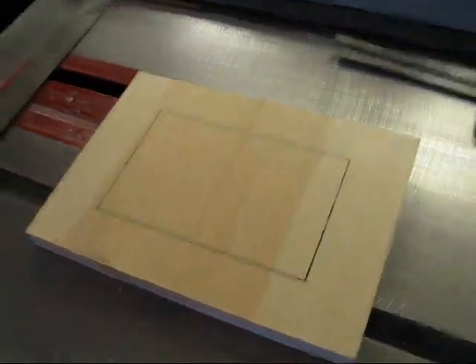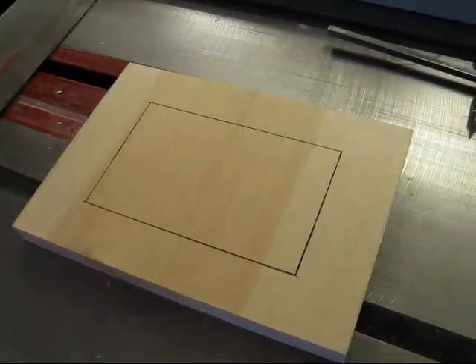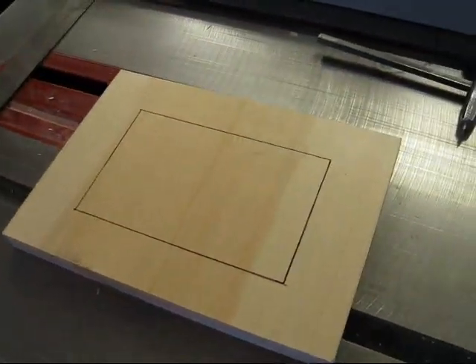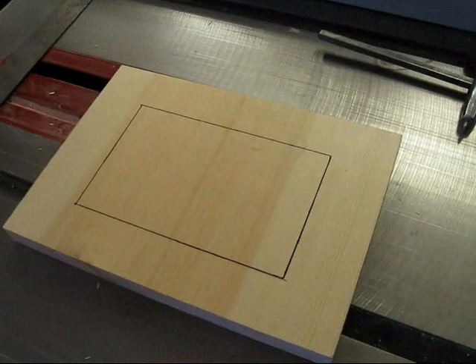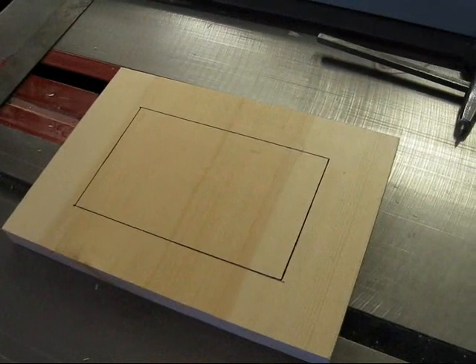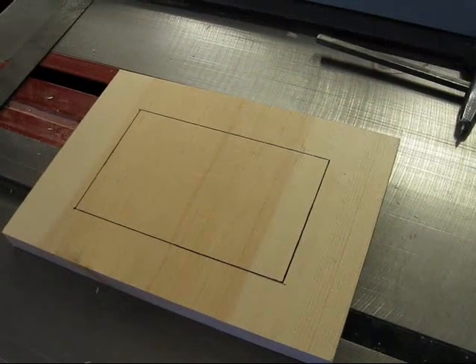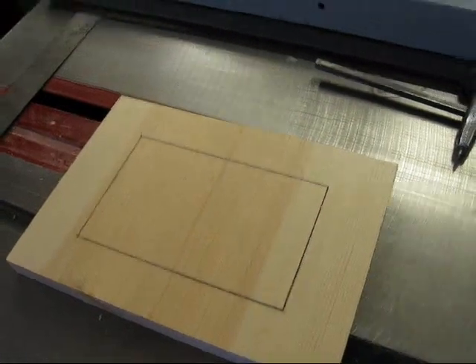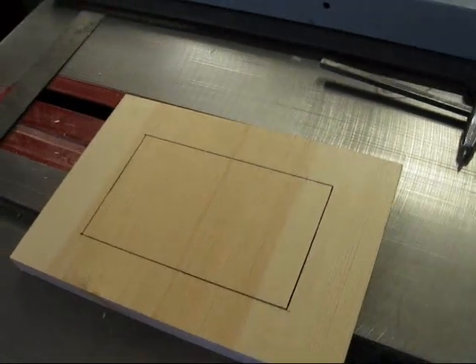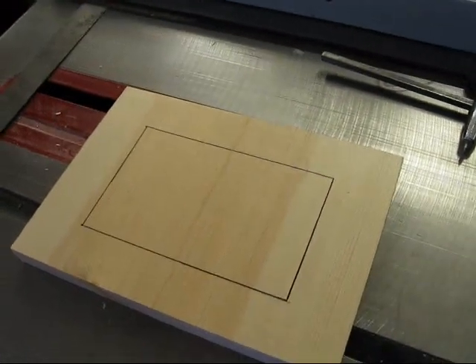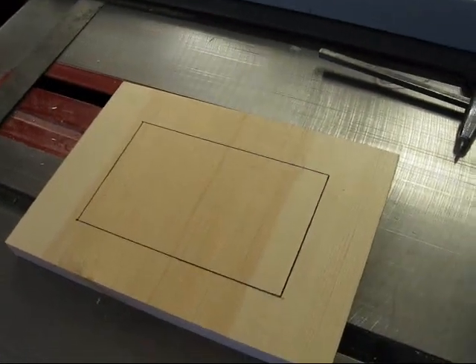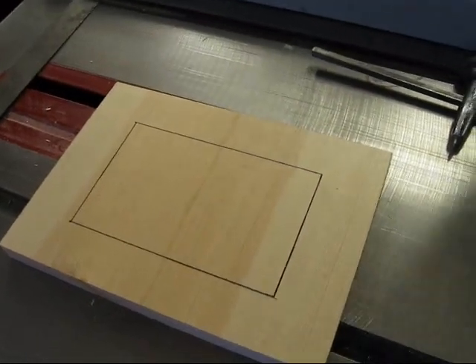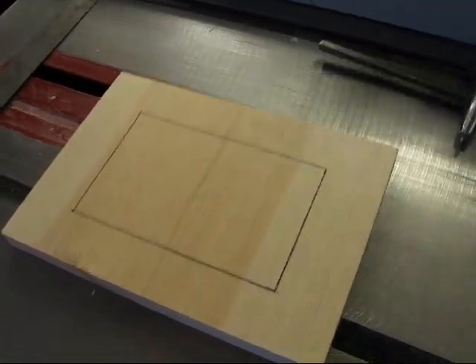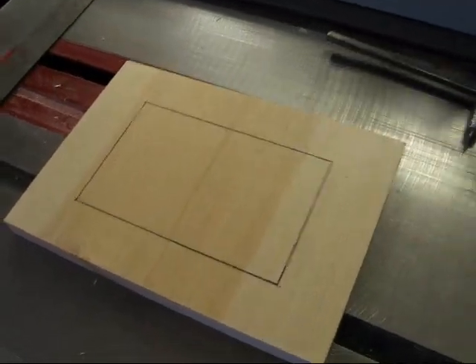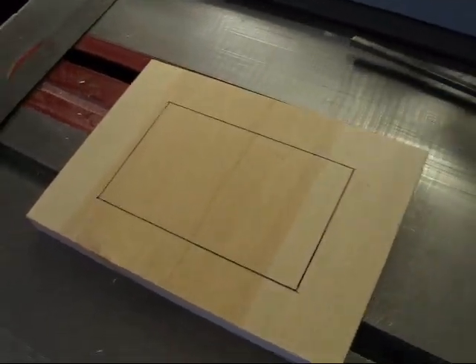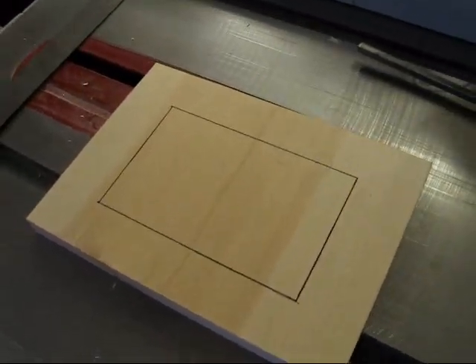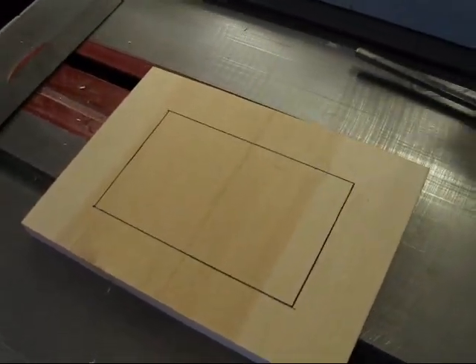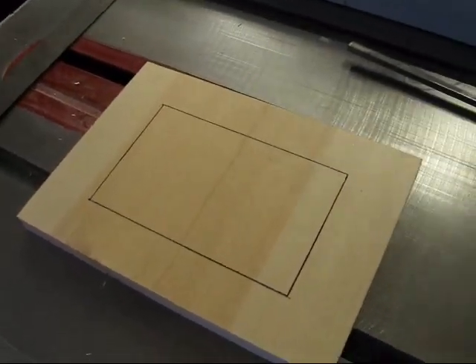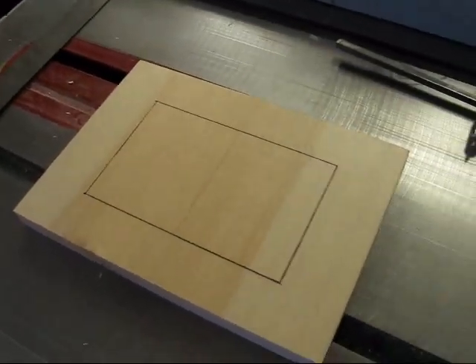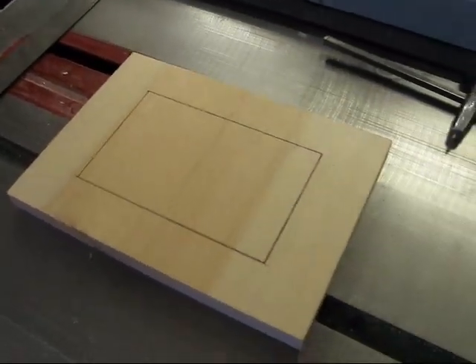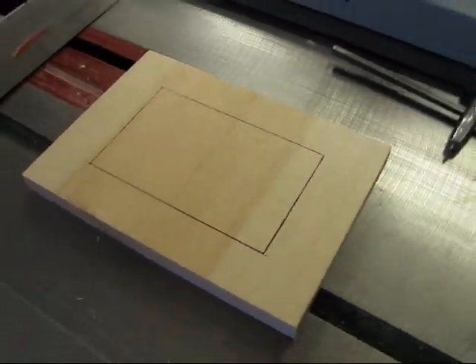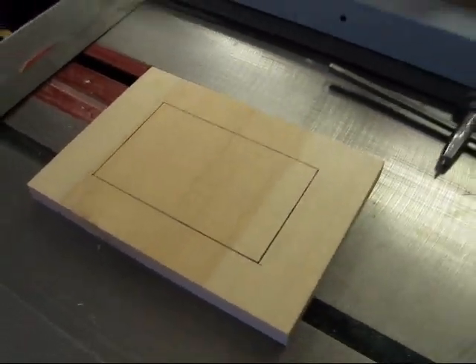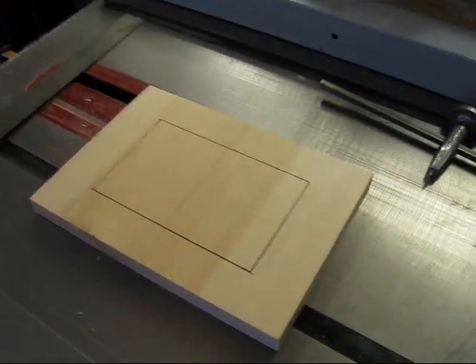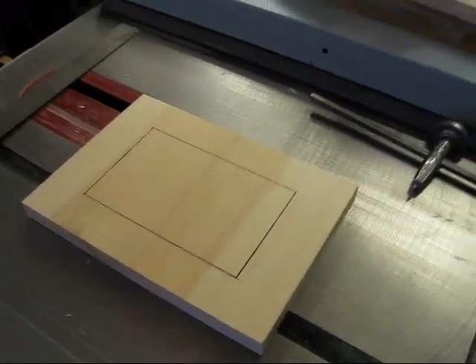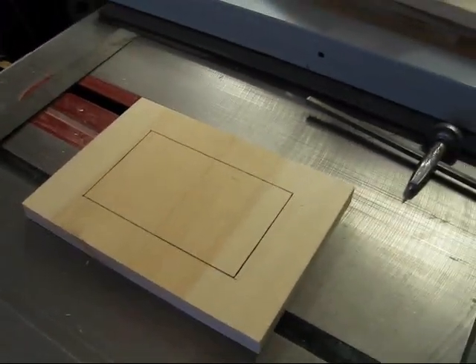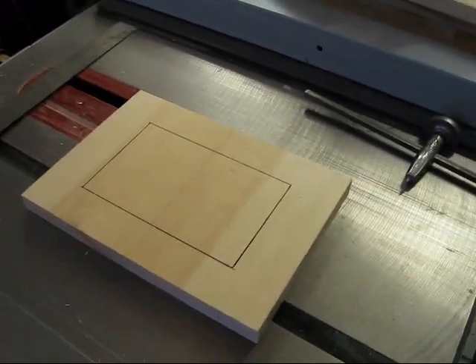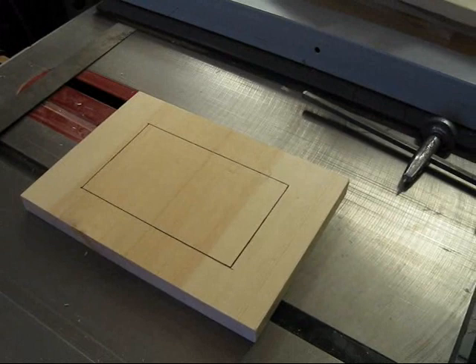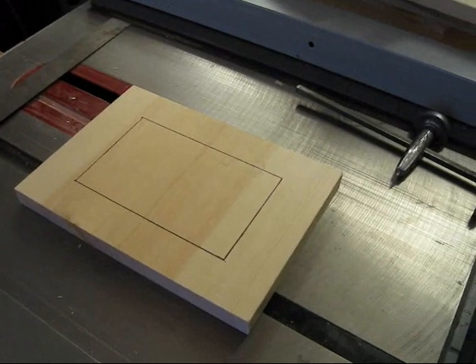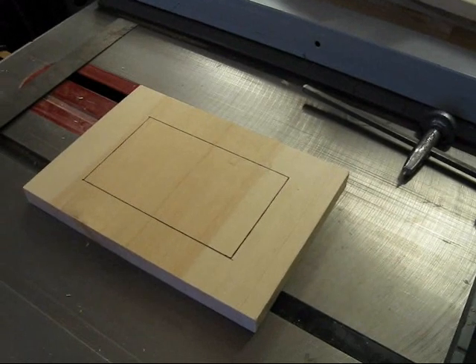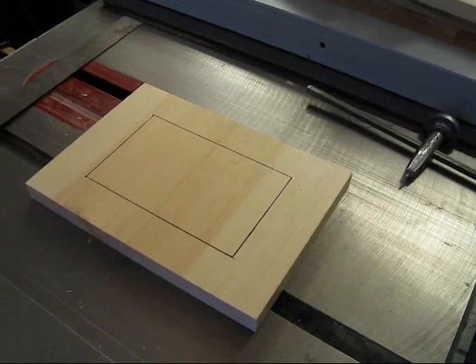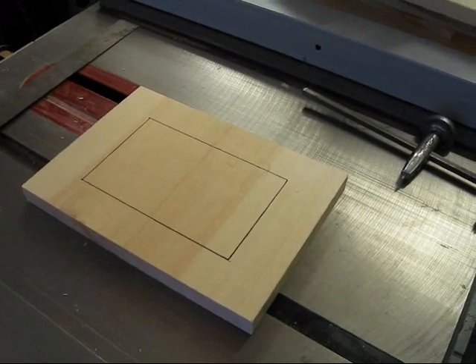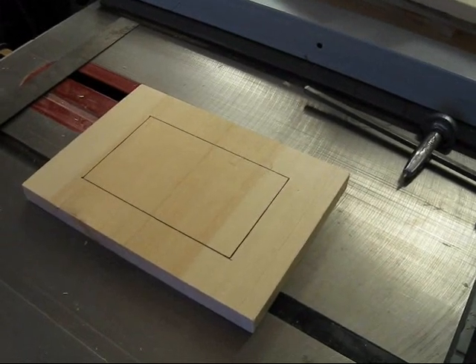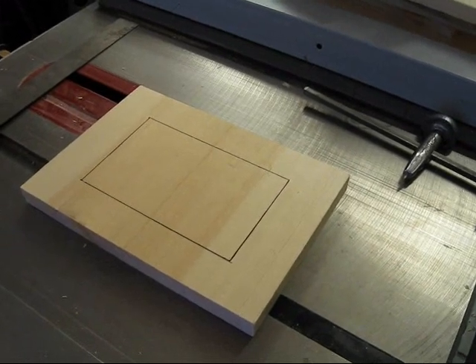I'll have to cut this one — actually, both of these I'll have to cut out with a jigsaw. We'll check in after the holes are made.